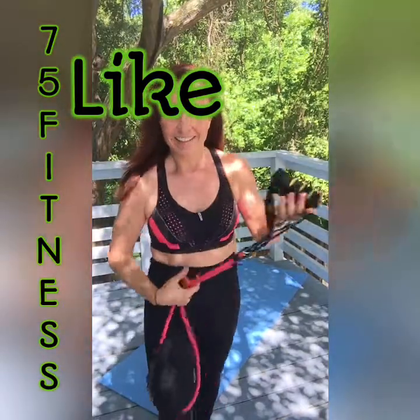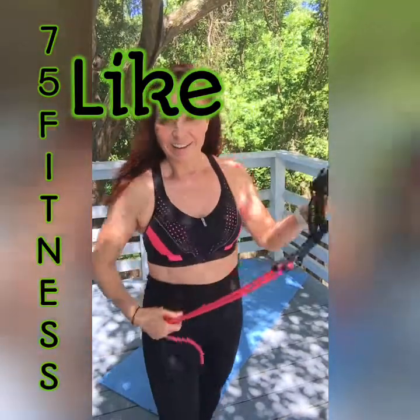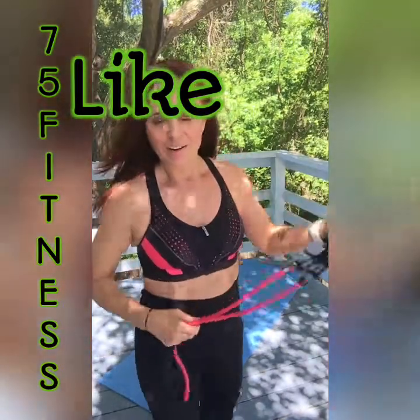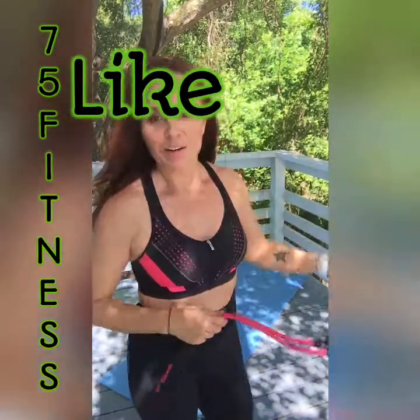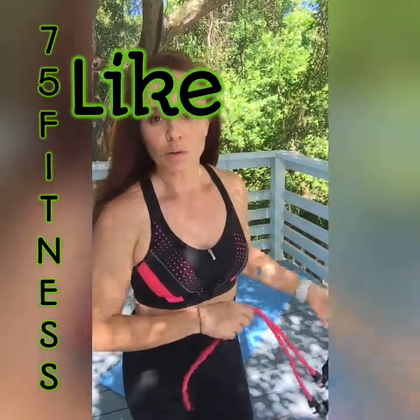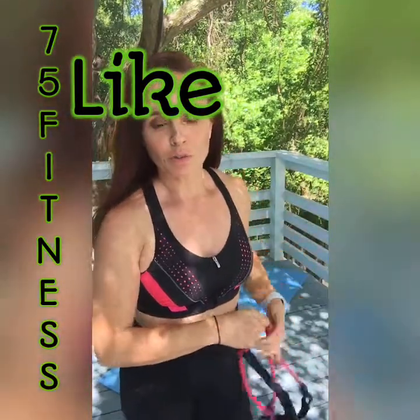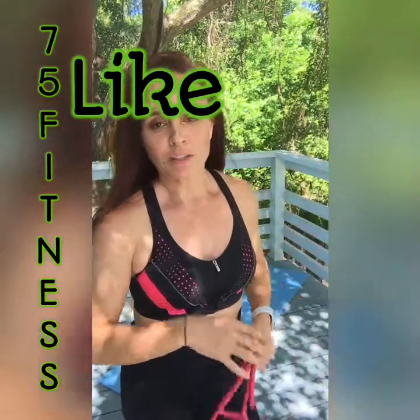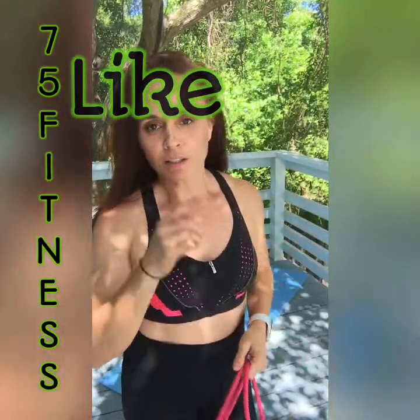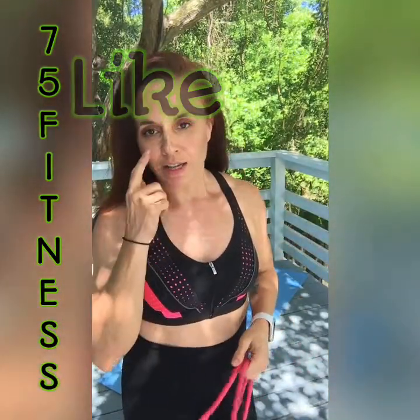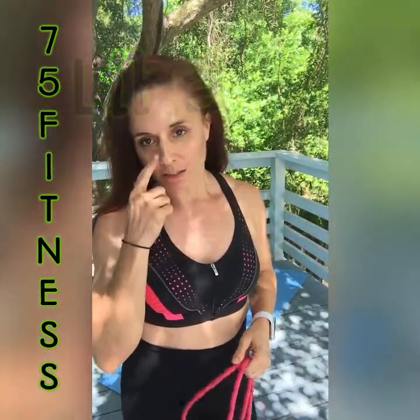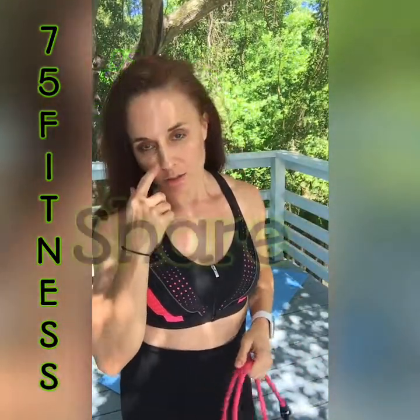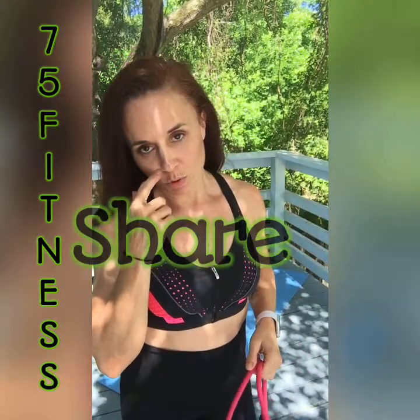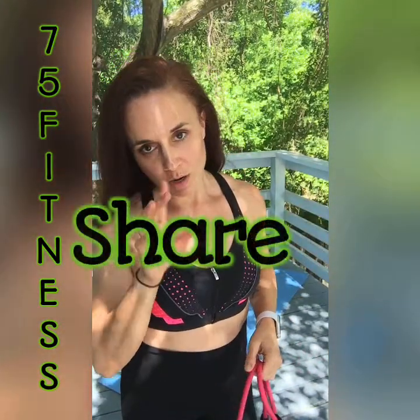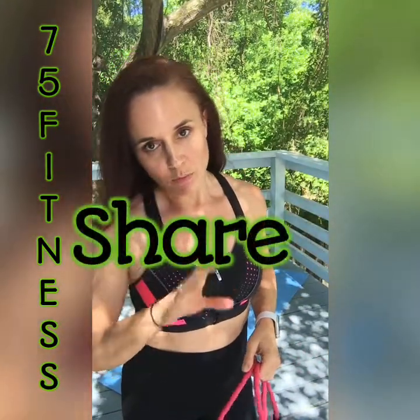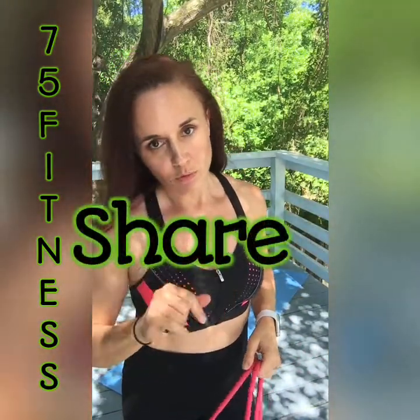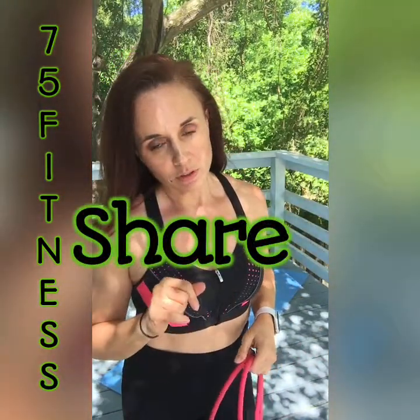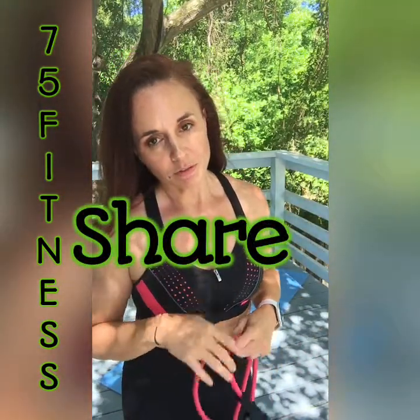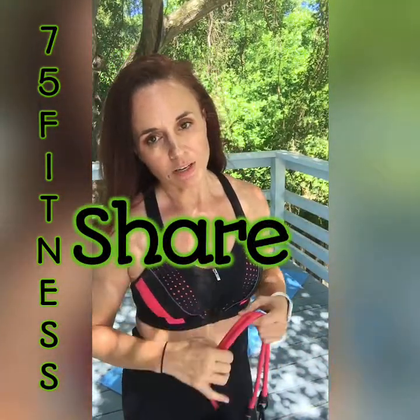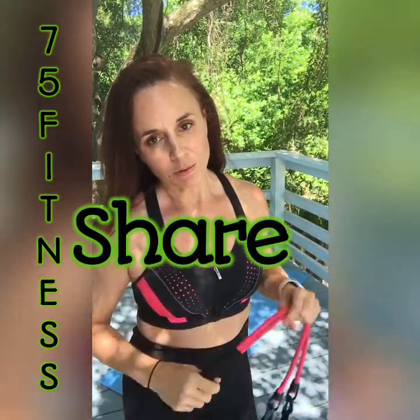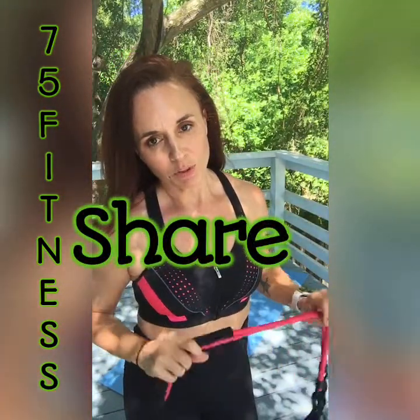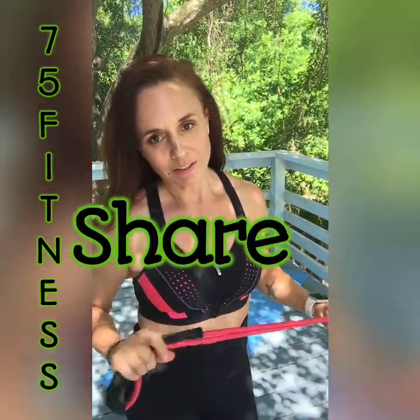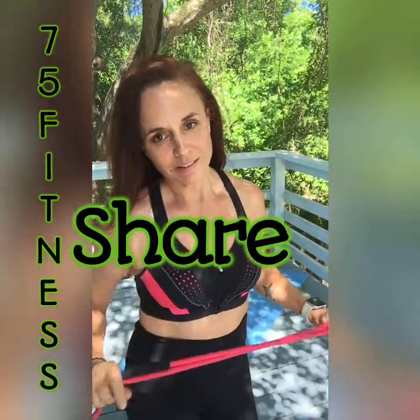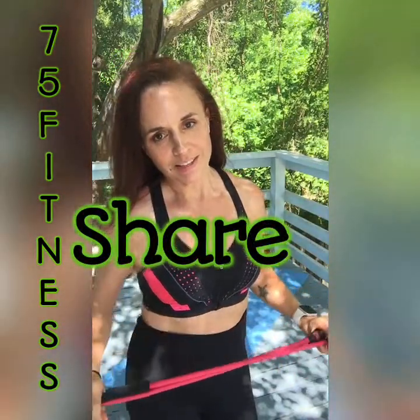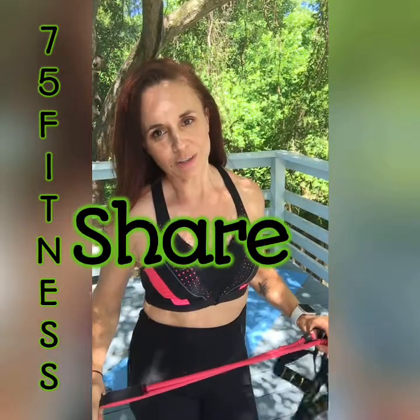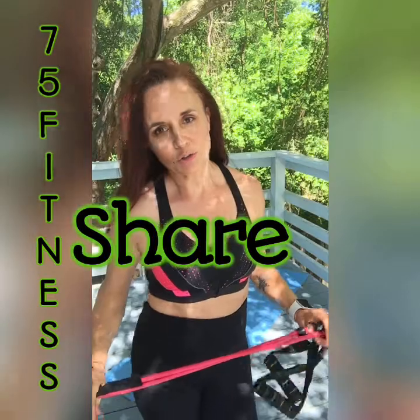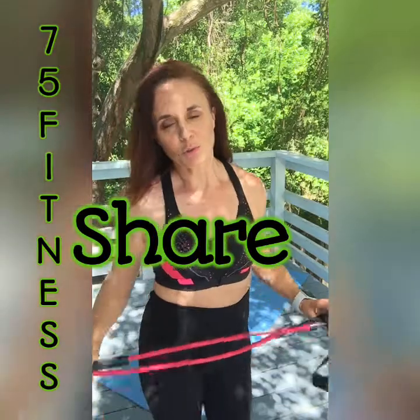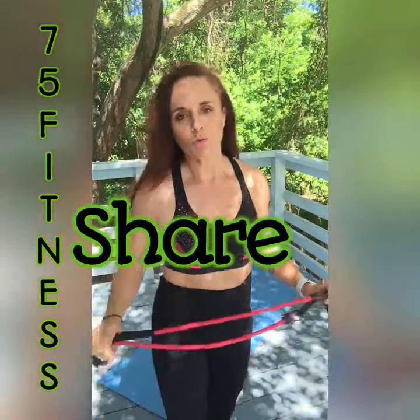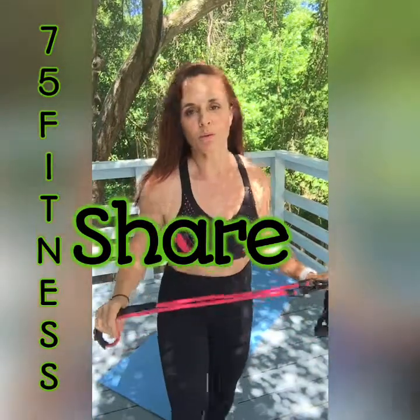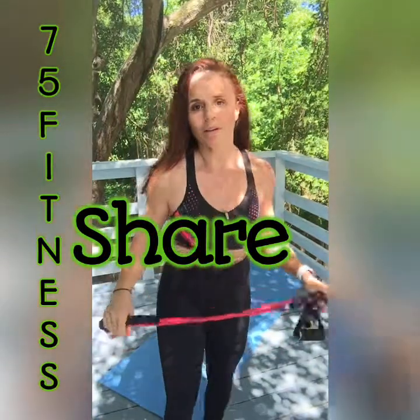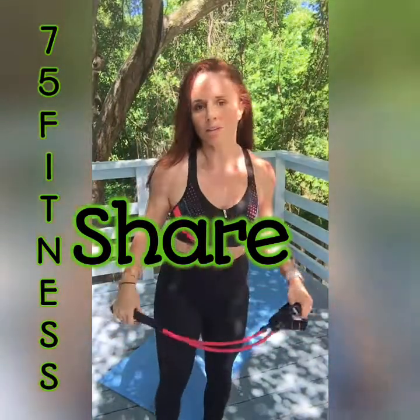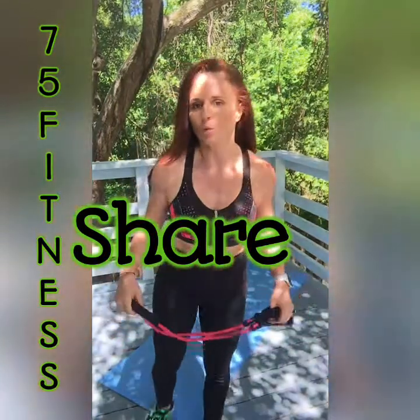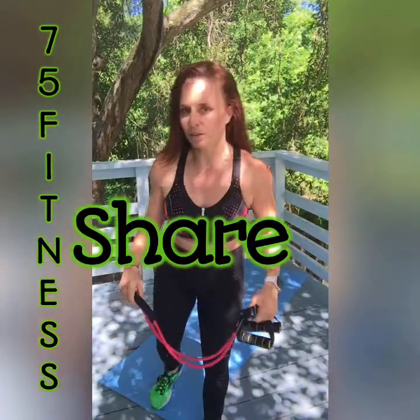Don't forget to like, share, and subscribe before you leave today. Please, thank you. New workouts weekly.